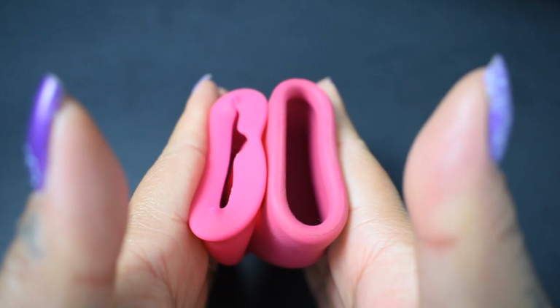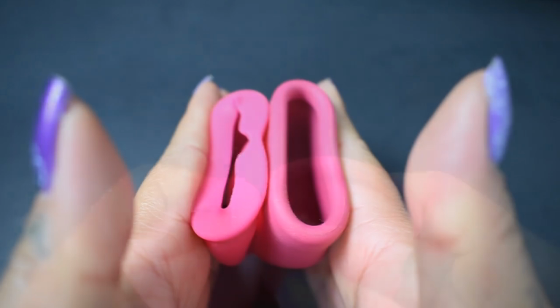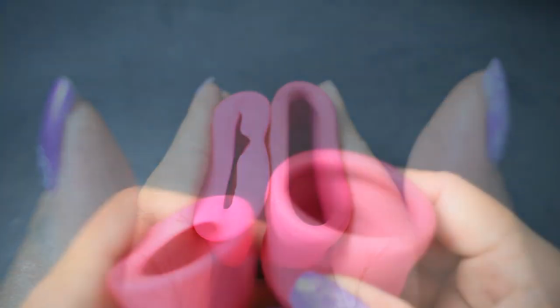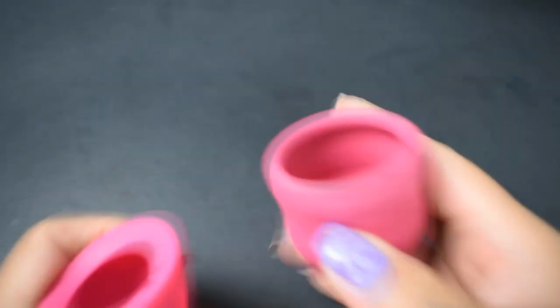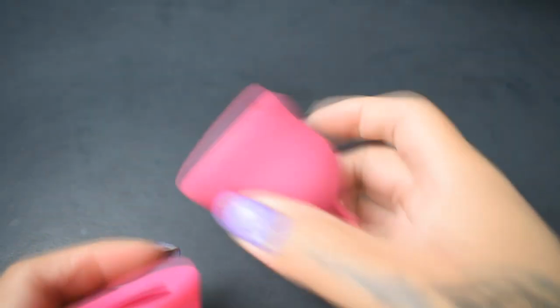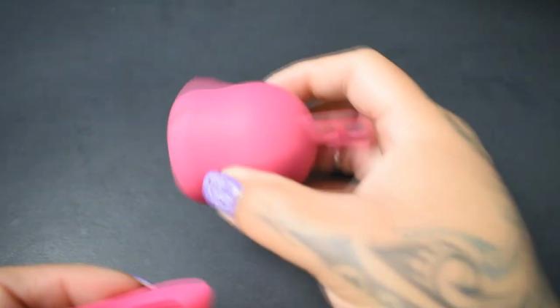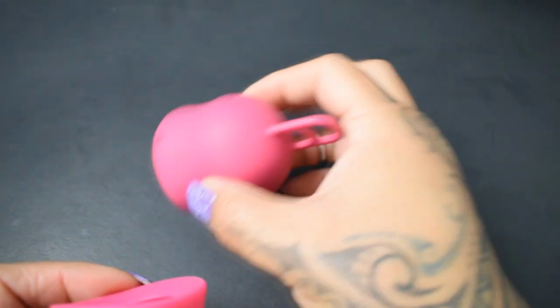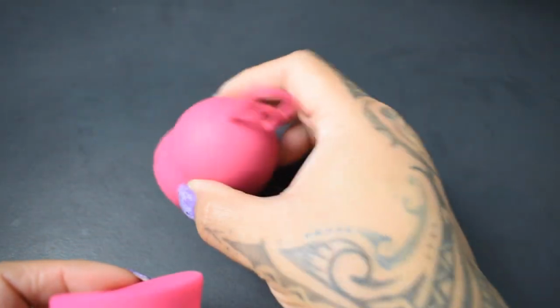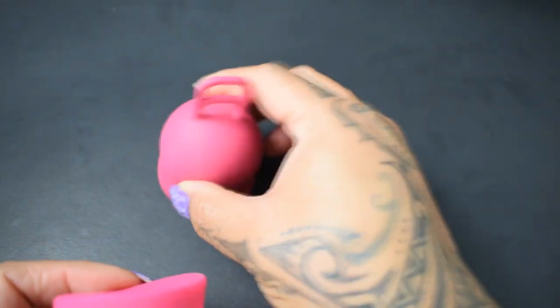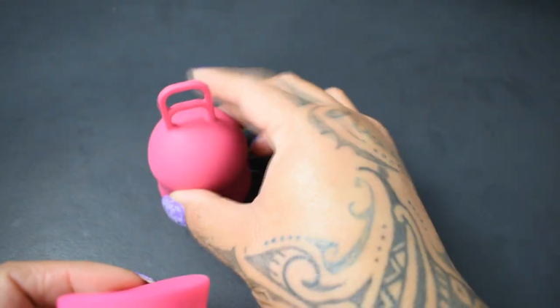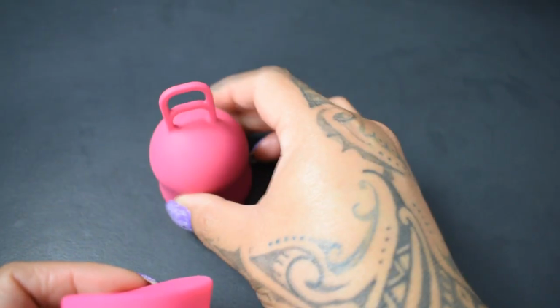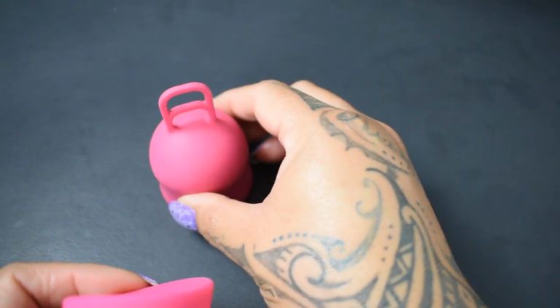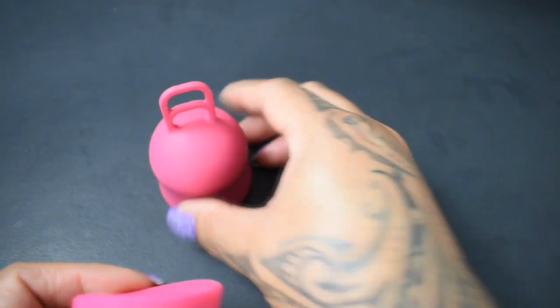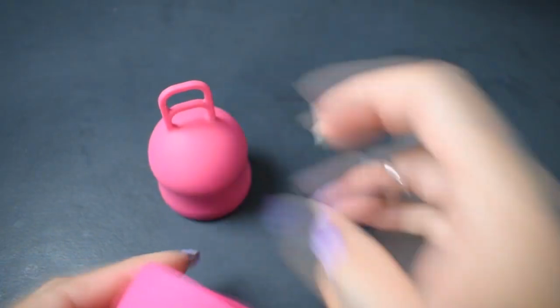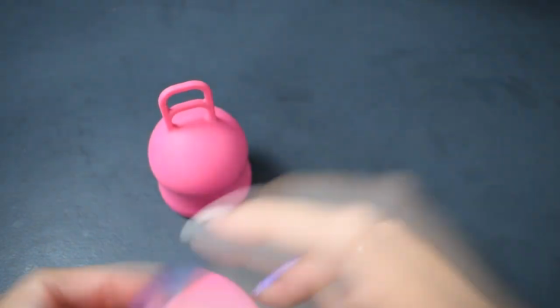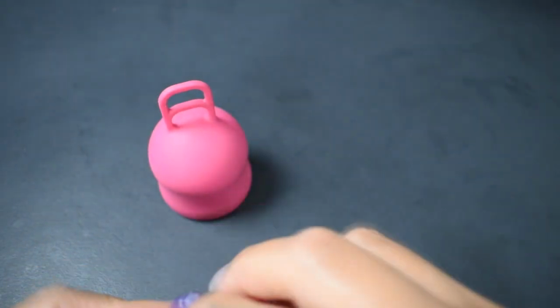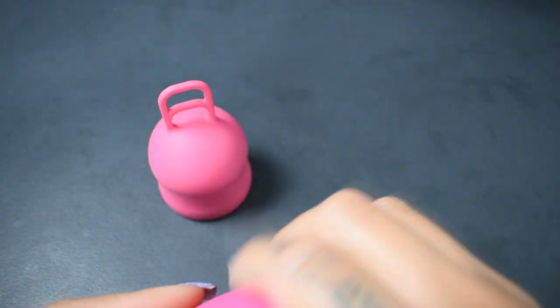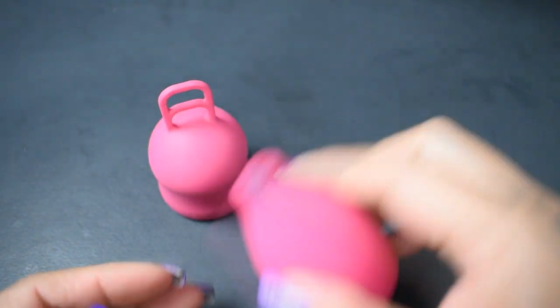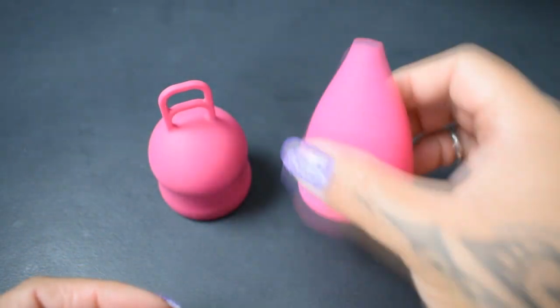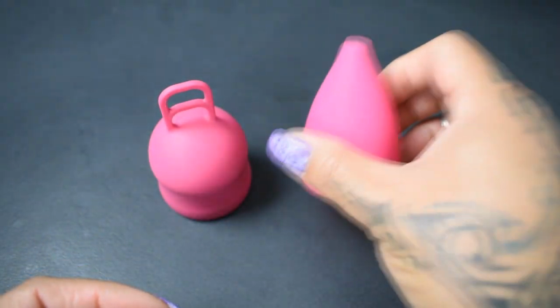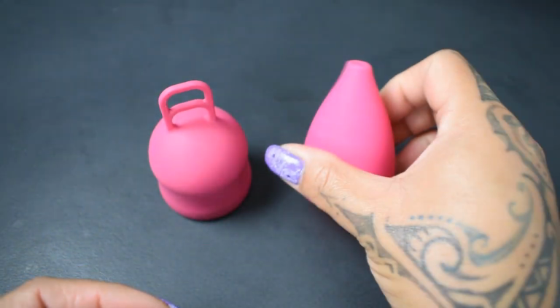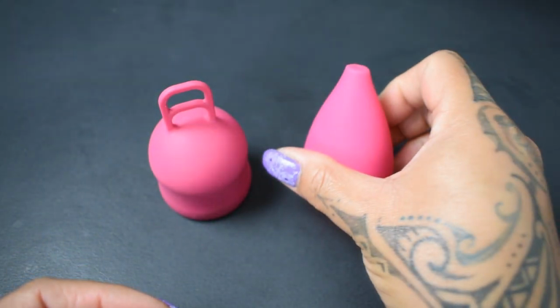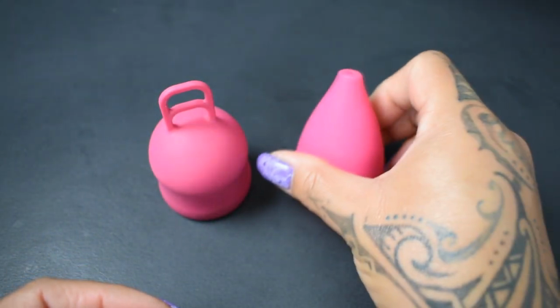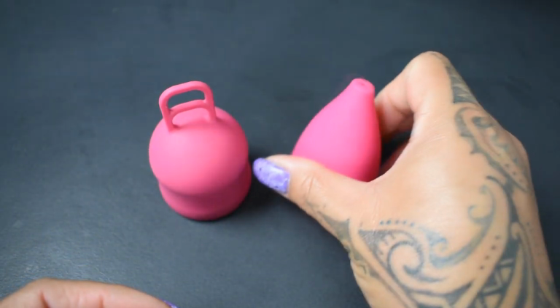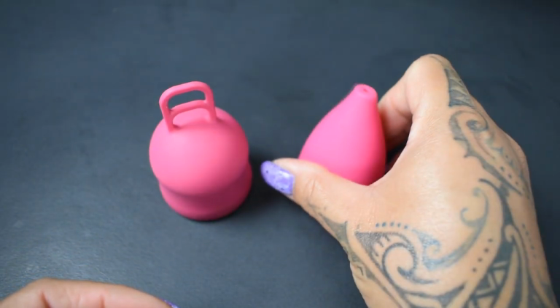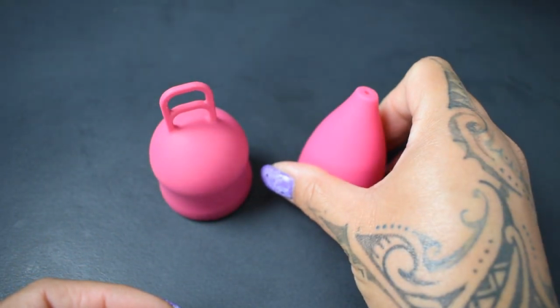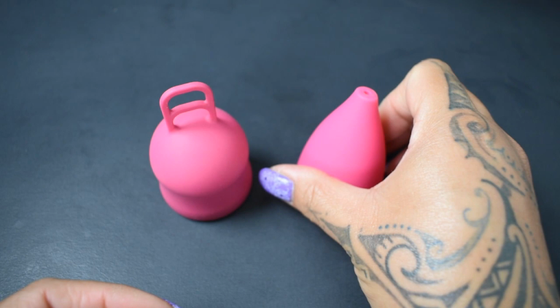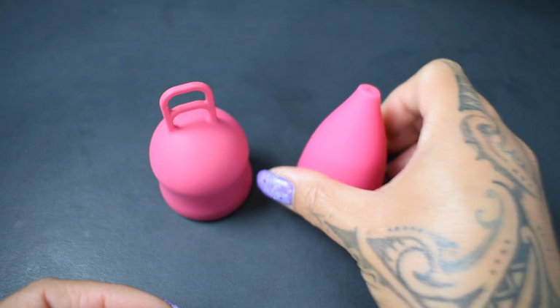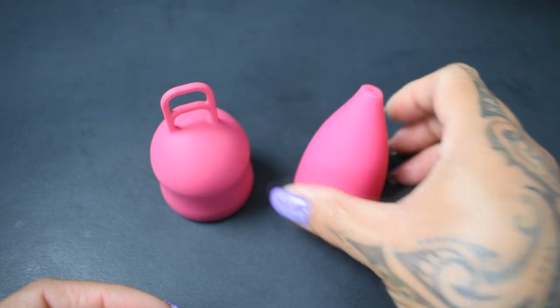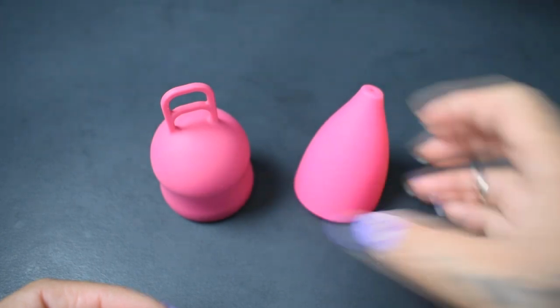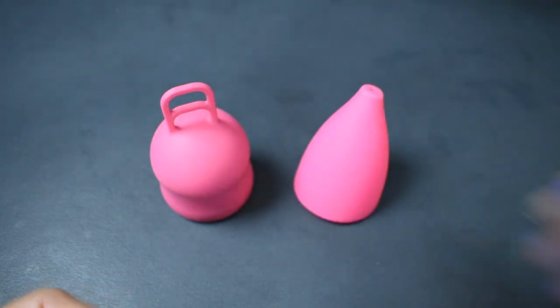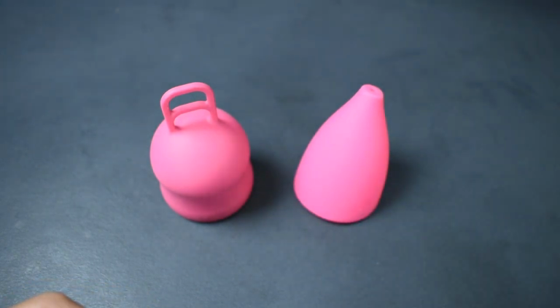And that was the Merula XL and the Lily Cup original in the large size.